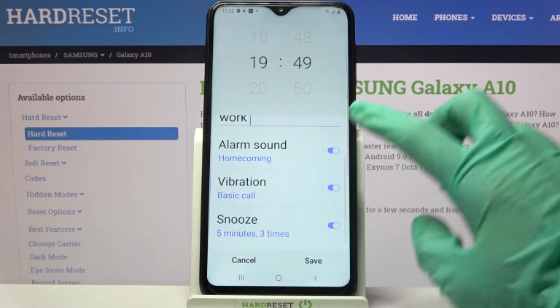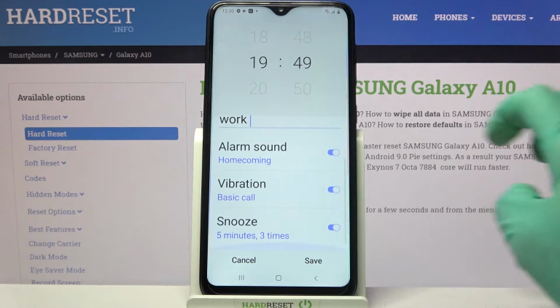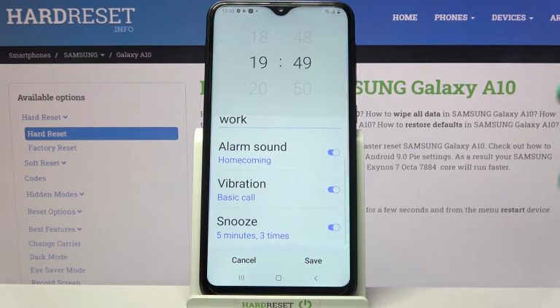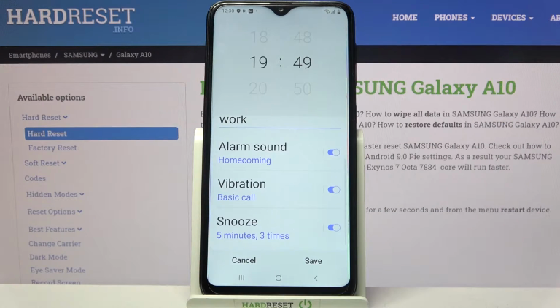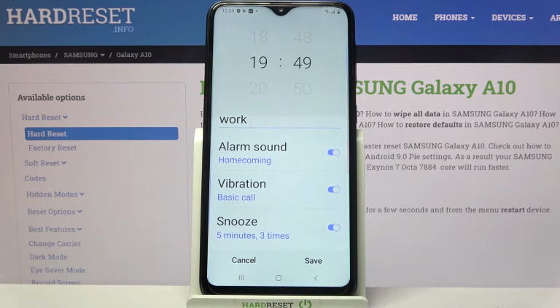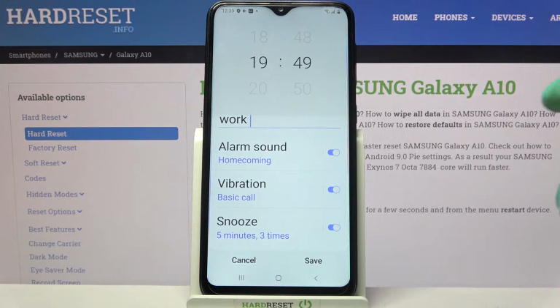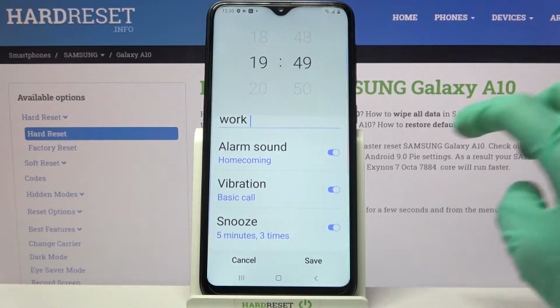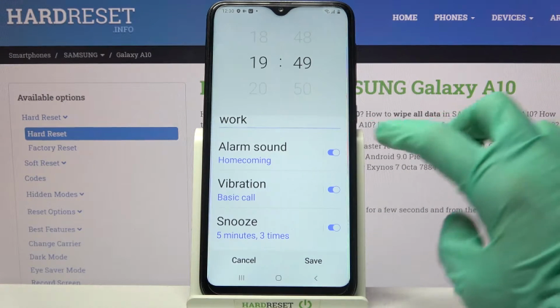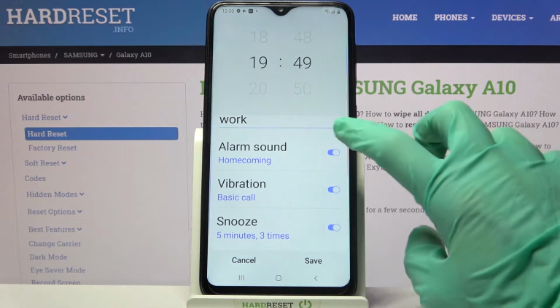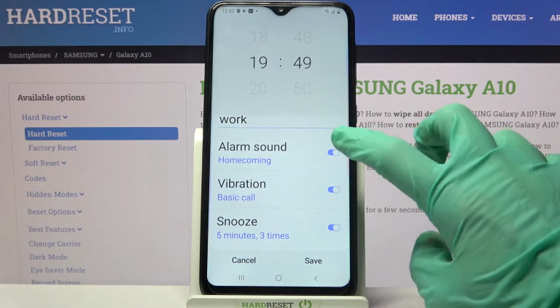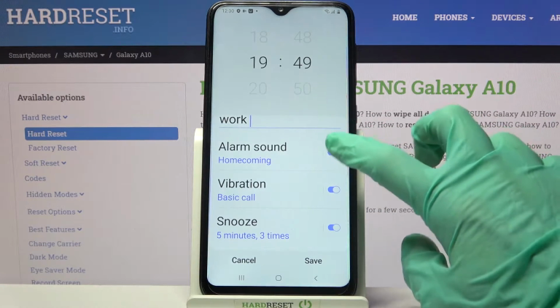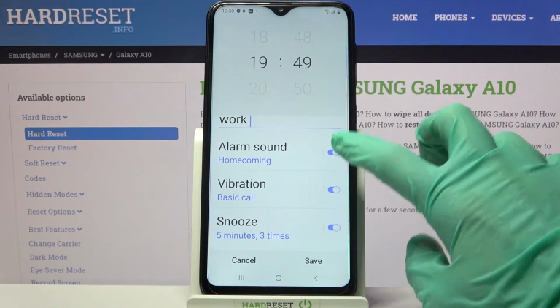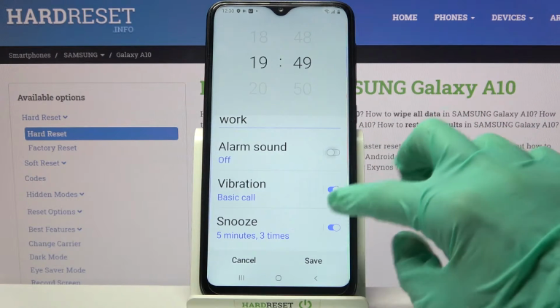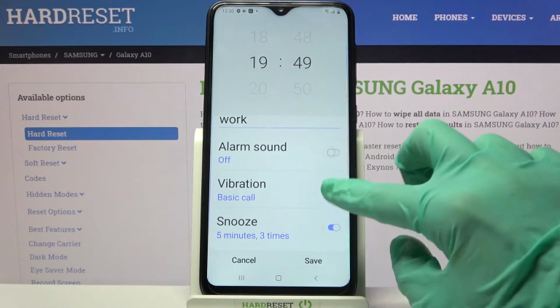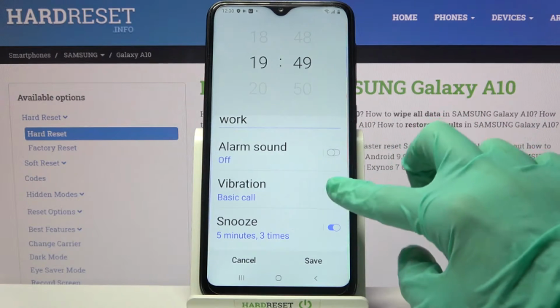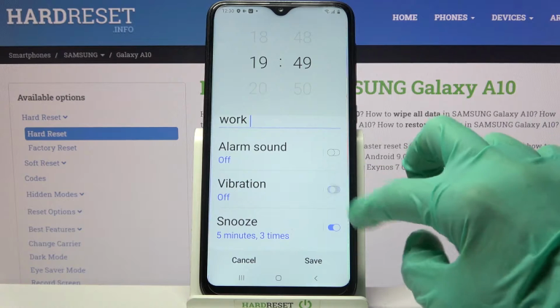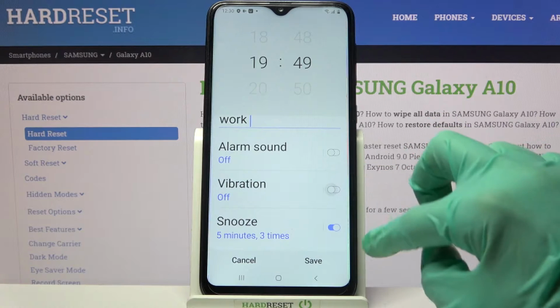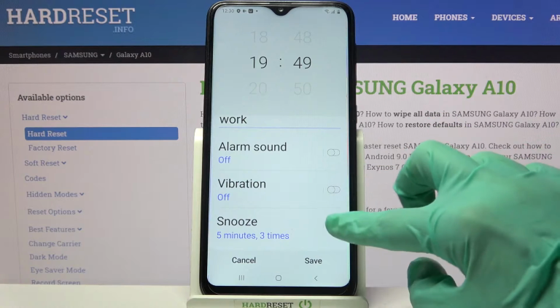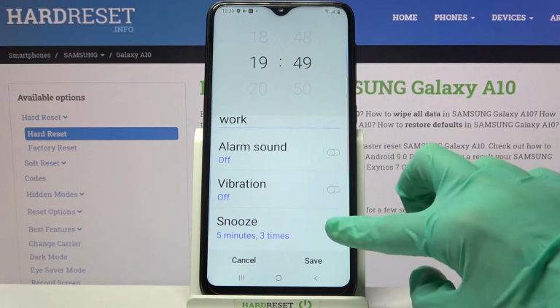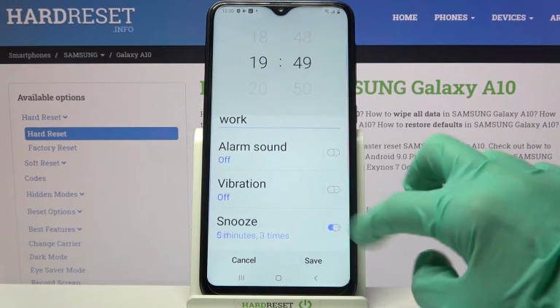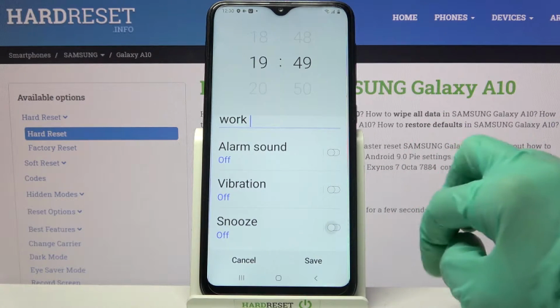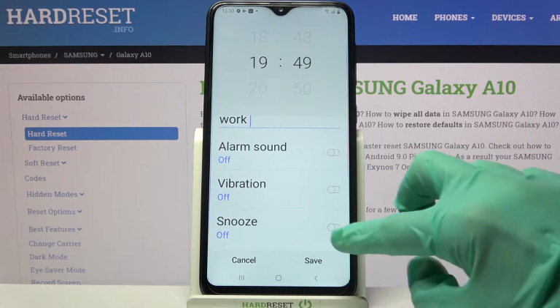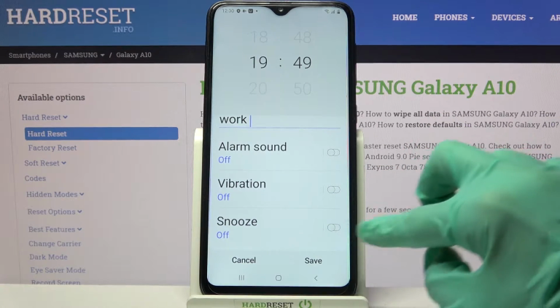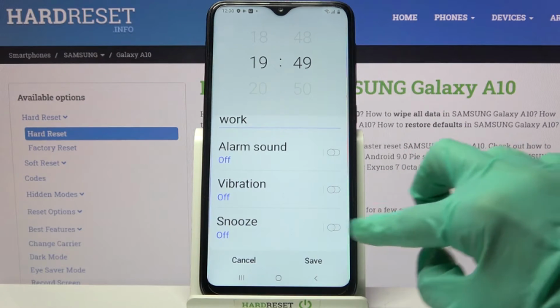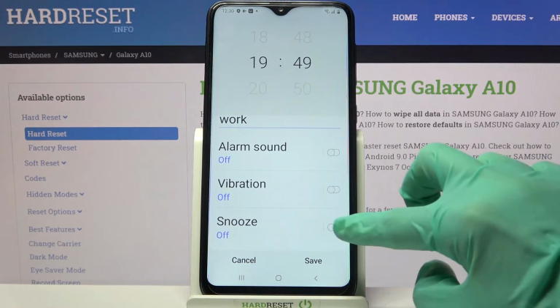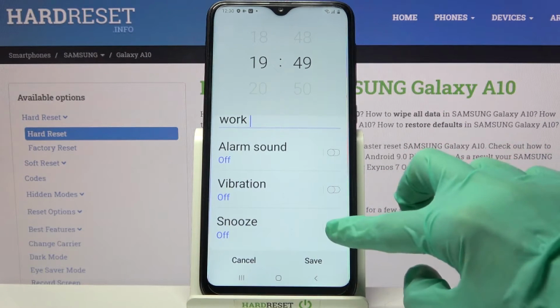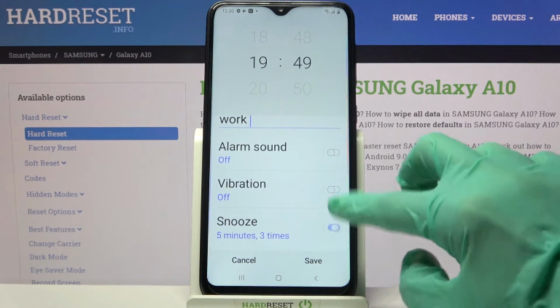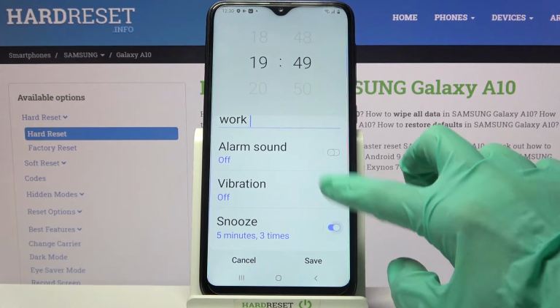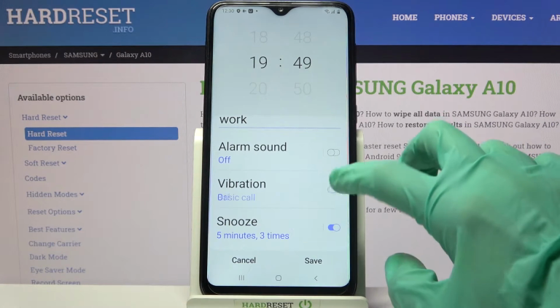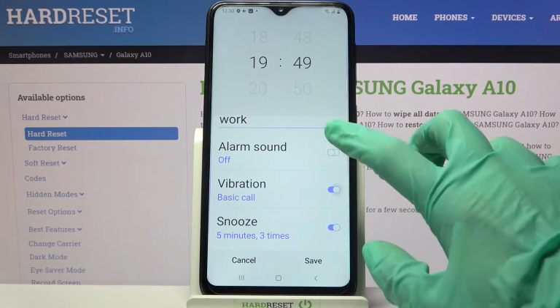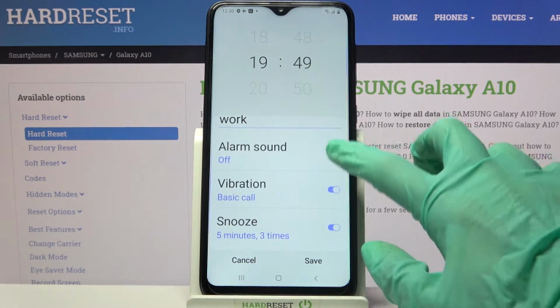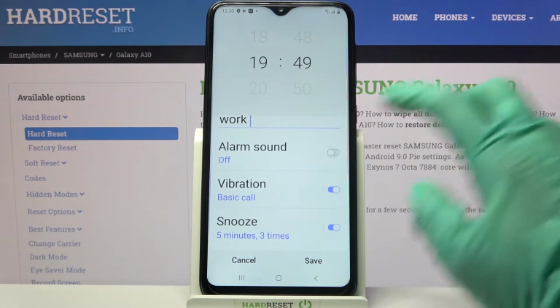After that, click on the switchers next to alarm sound, vibration, or snooze to disable or enable these features.